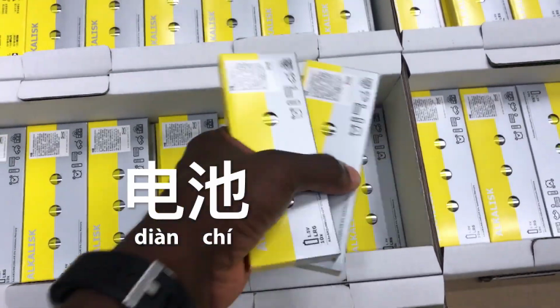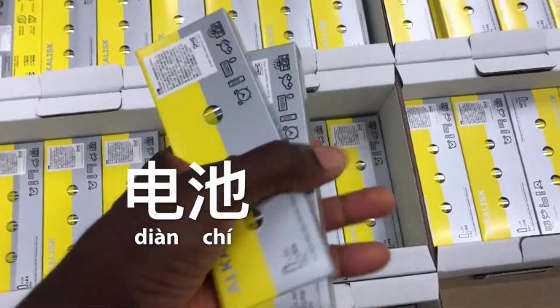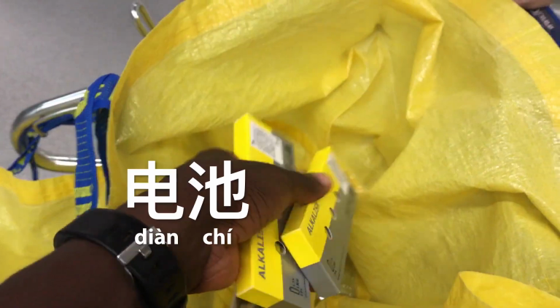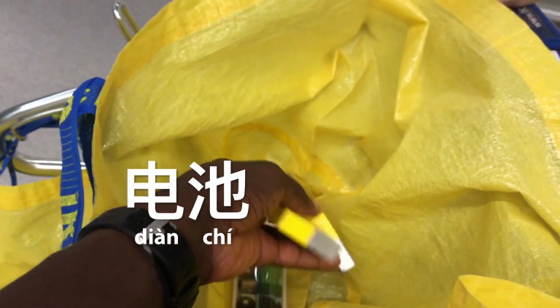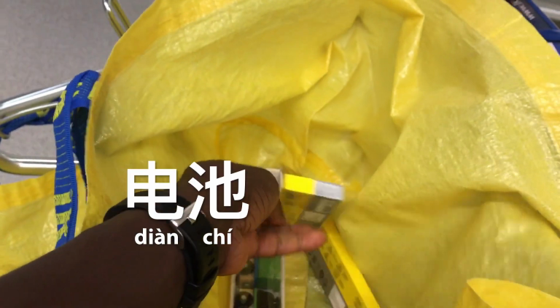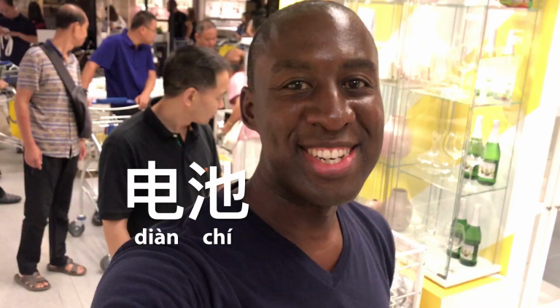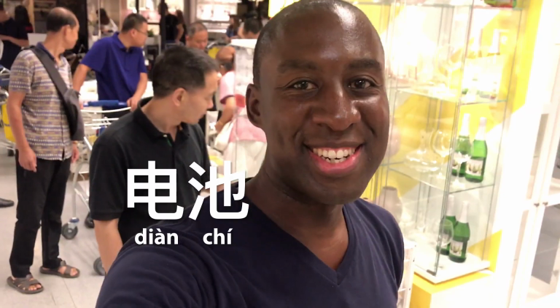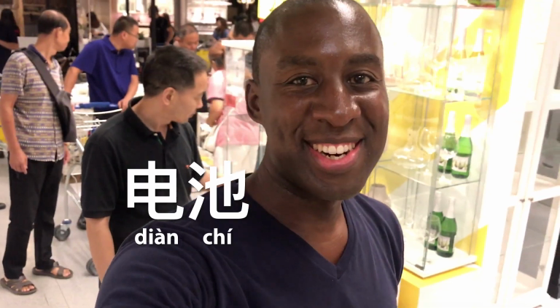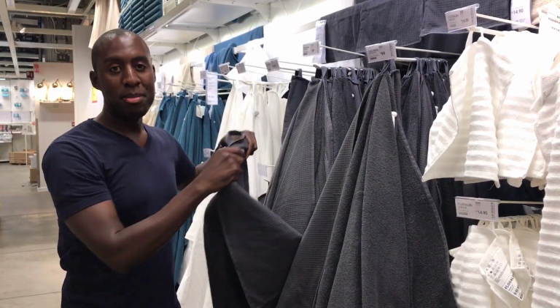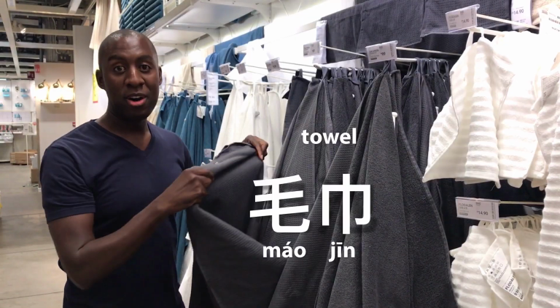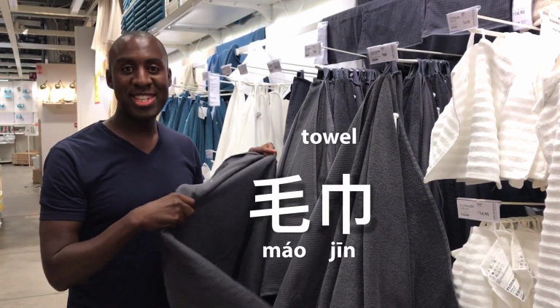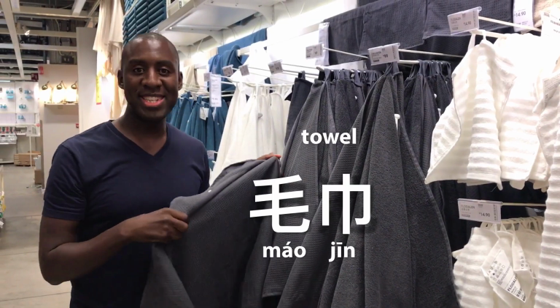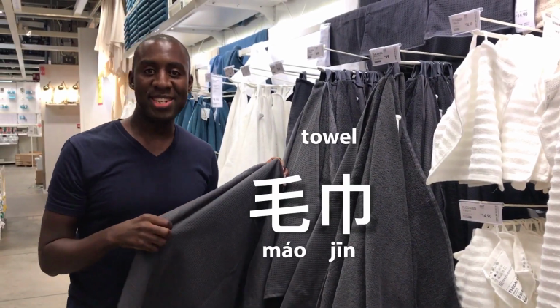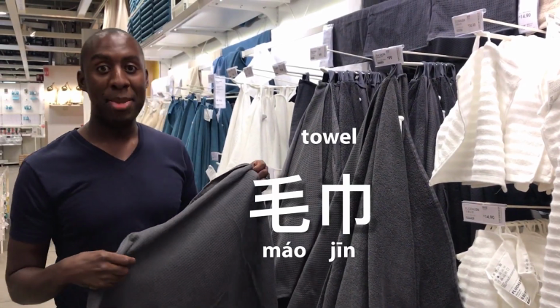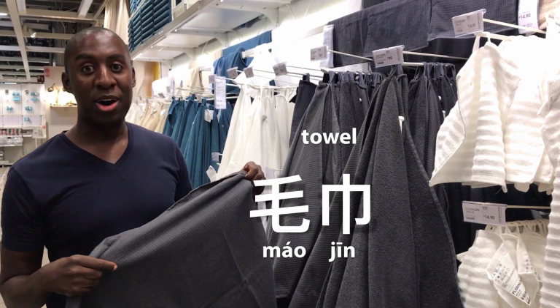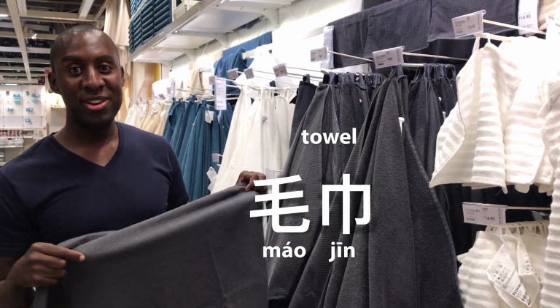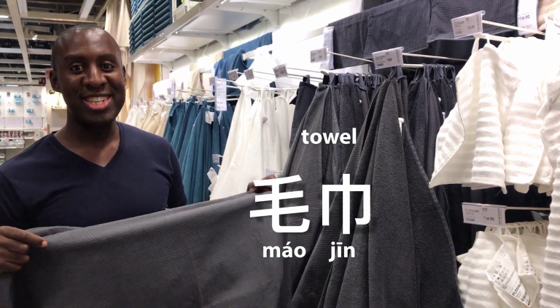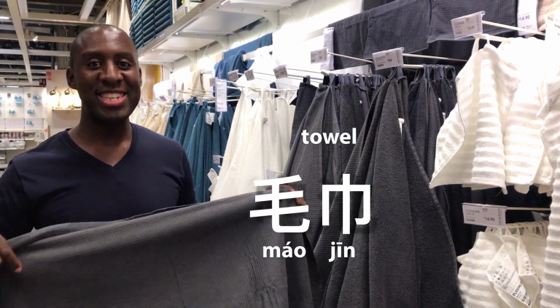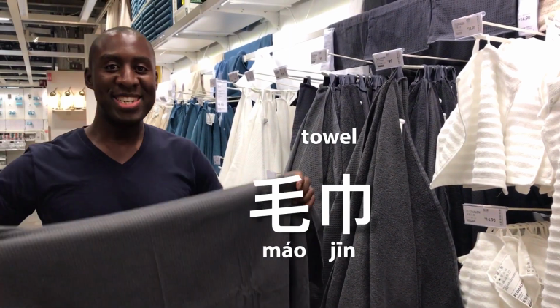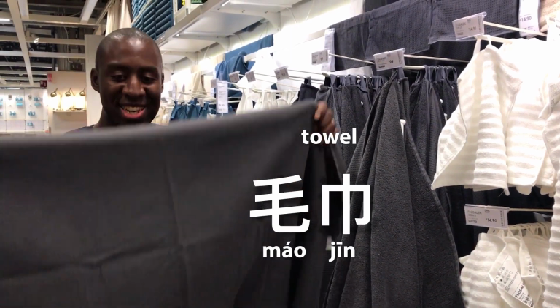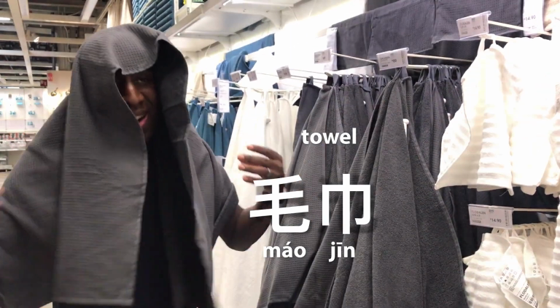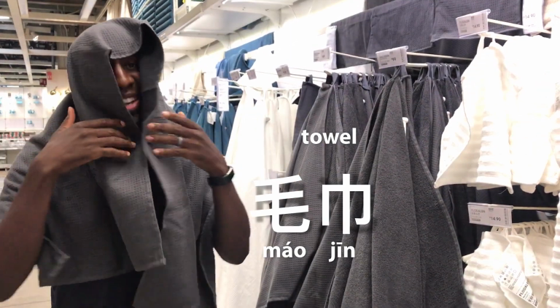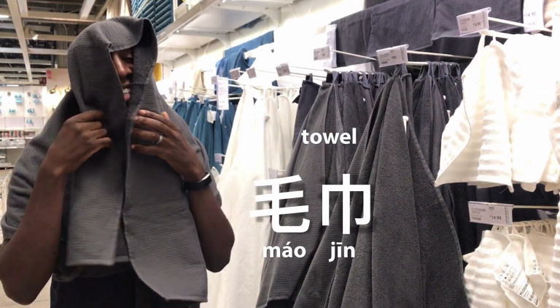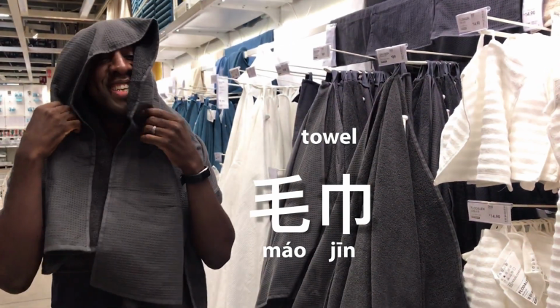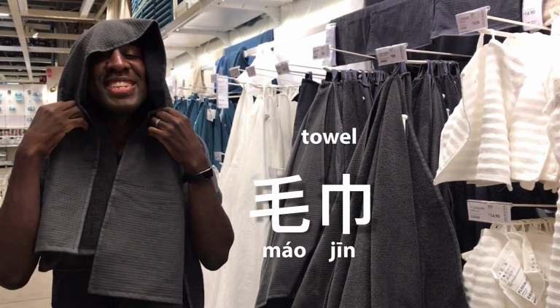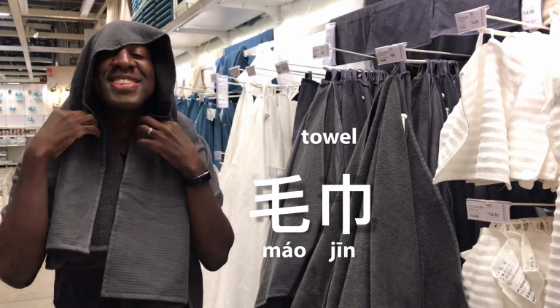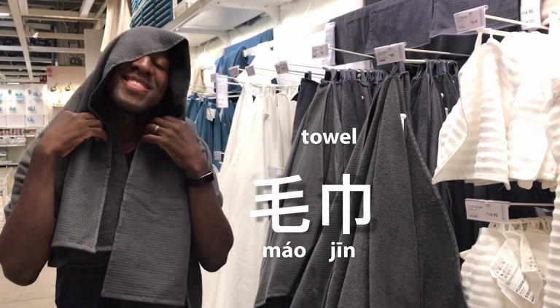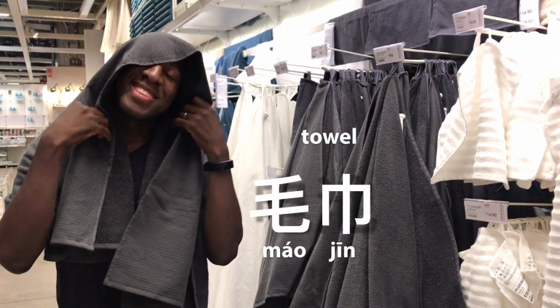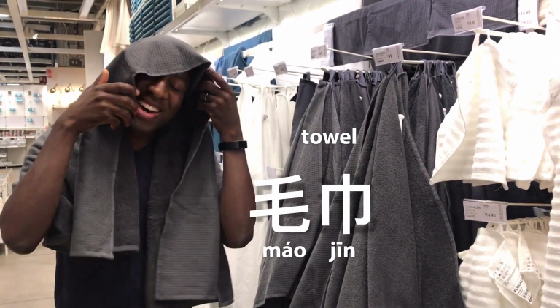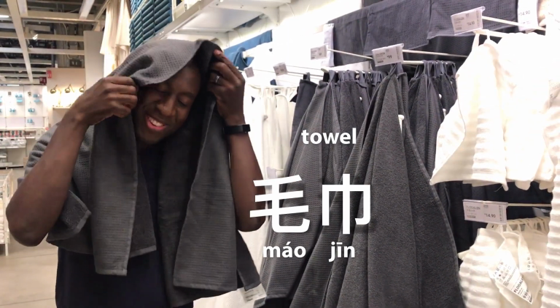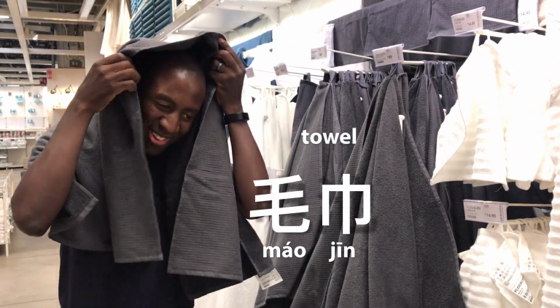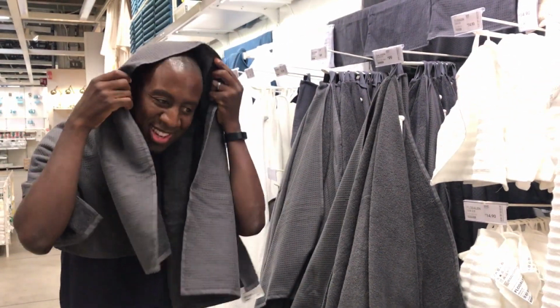Batteries are called dianchi. Mao jian — so soft, so nice.